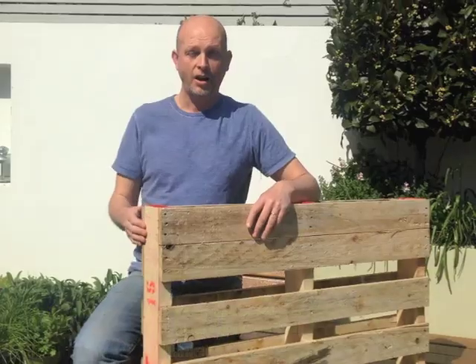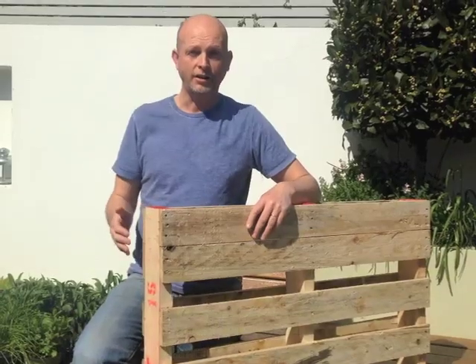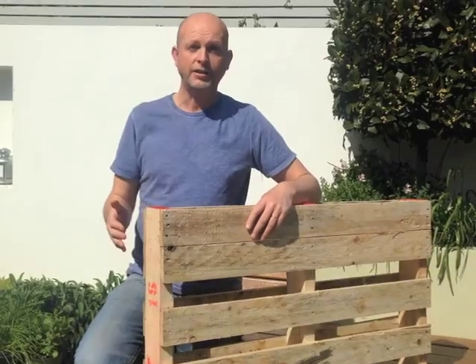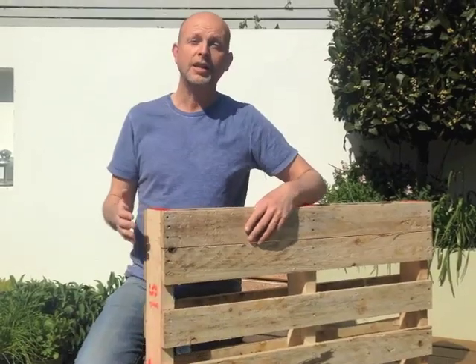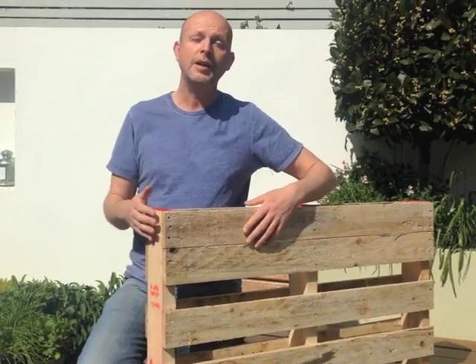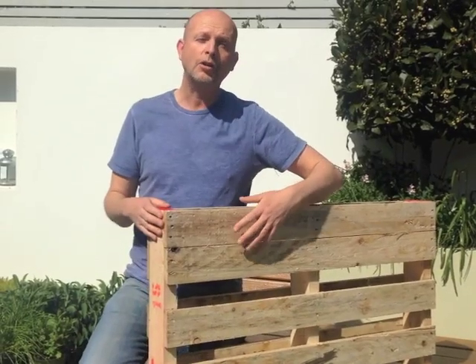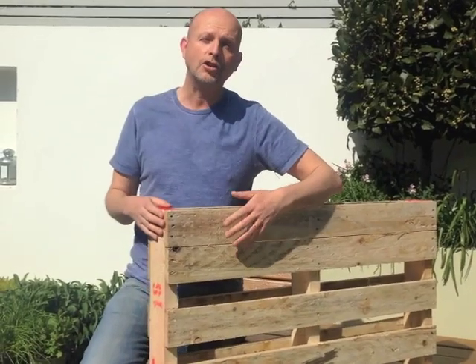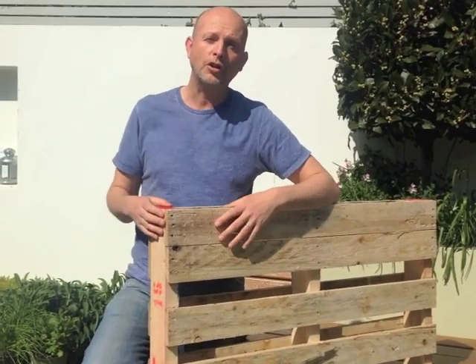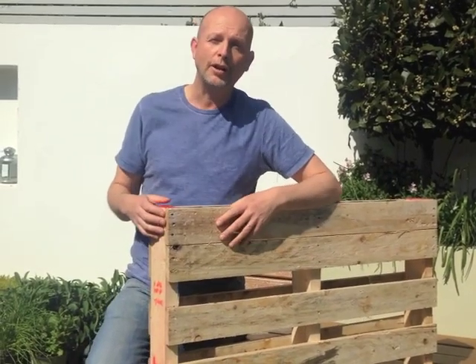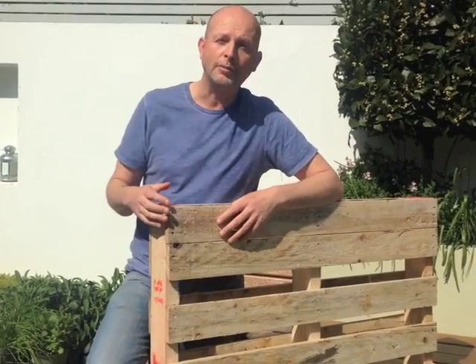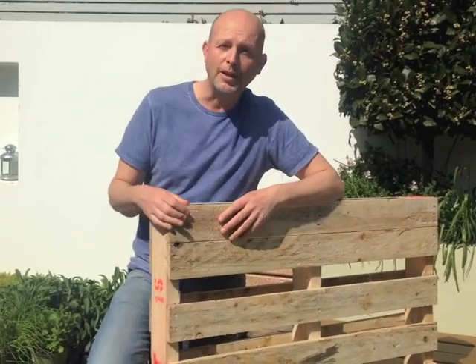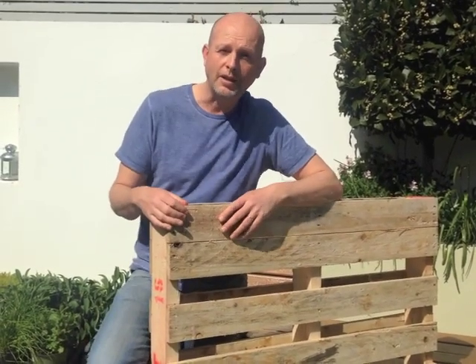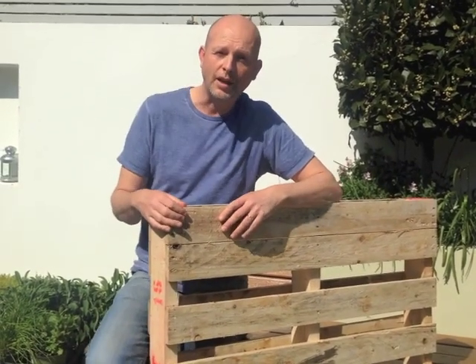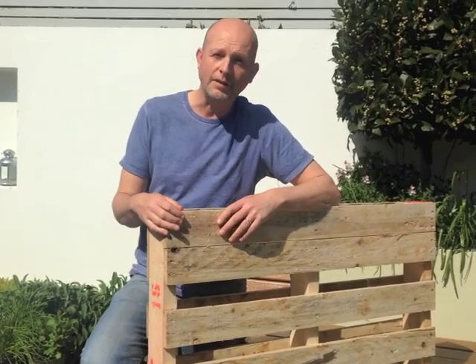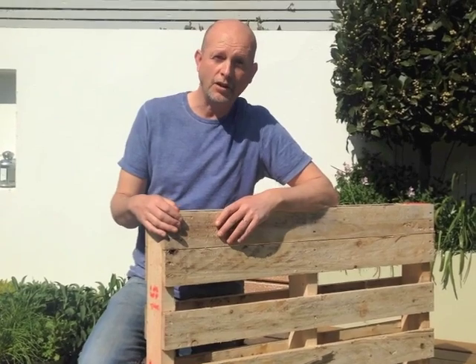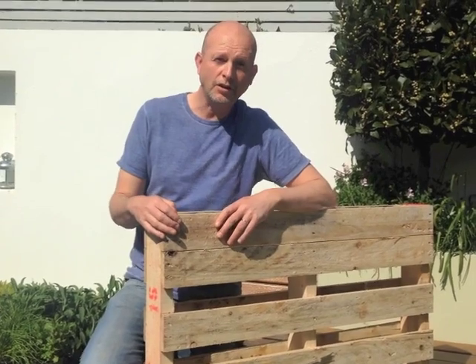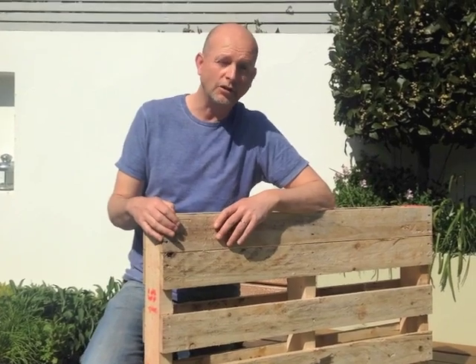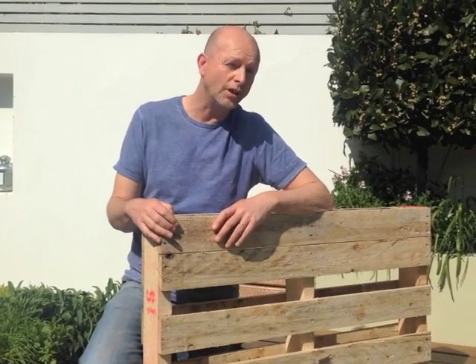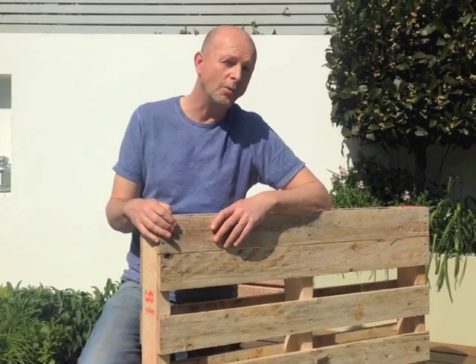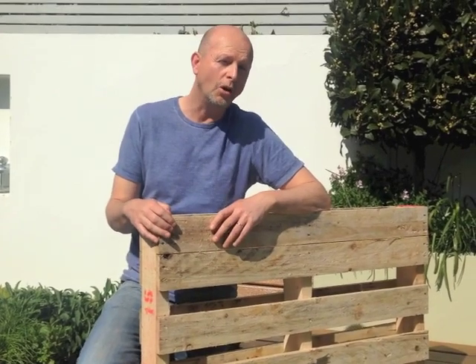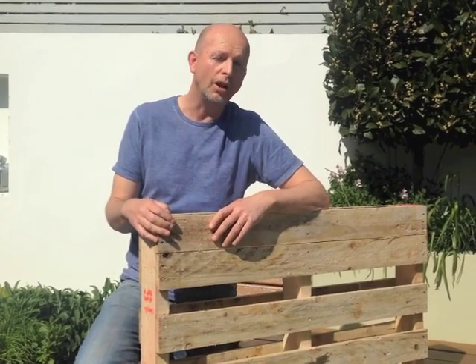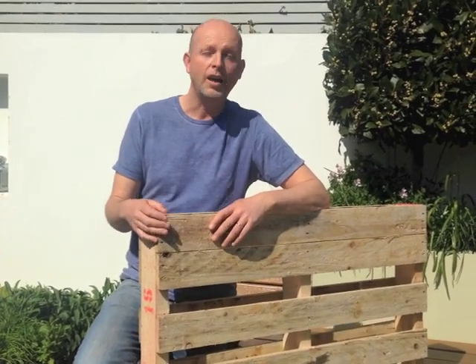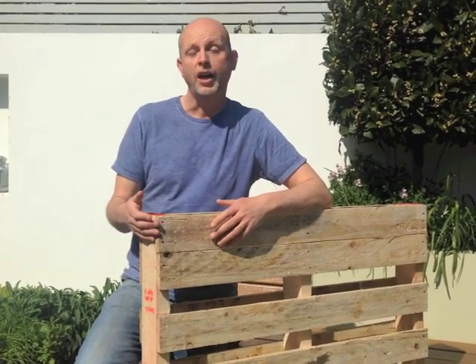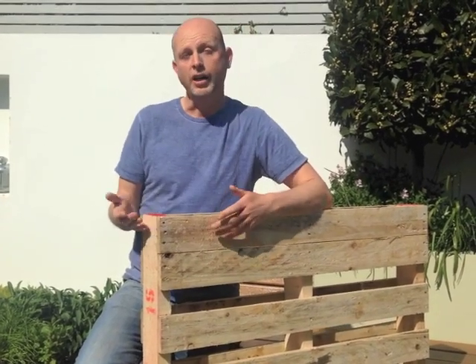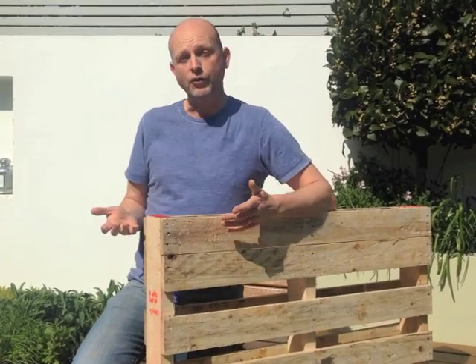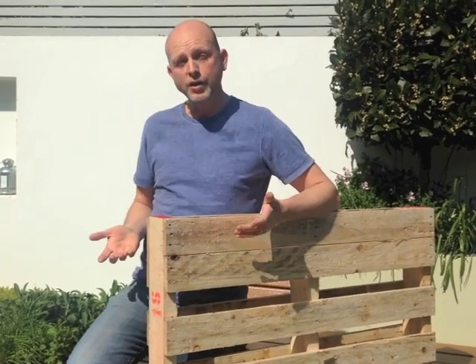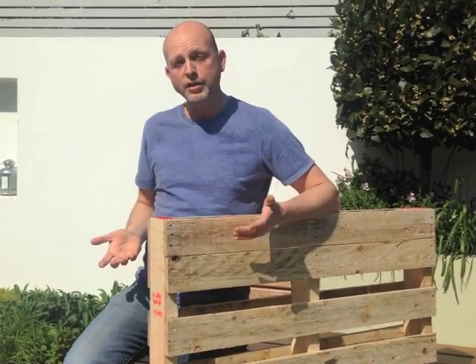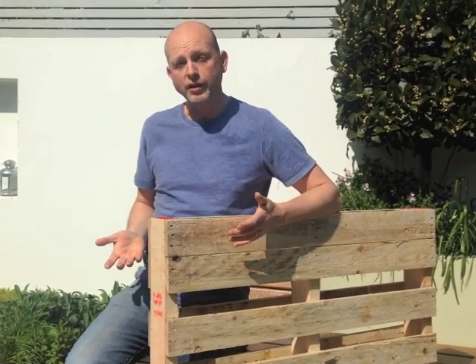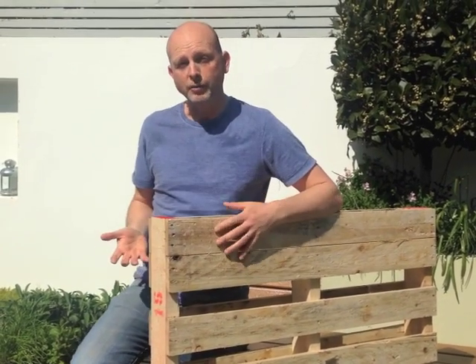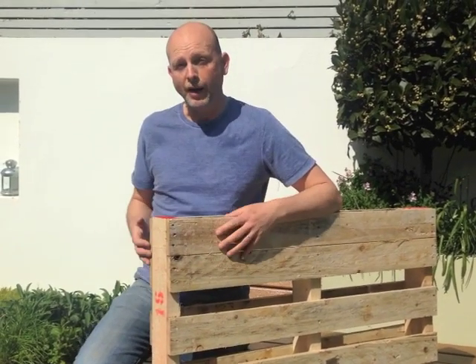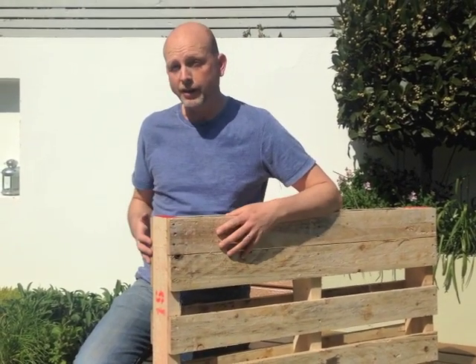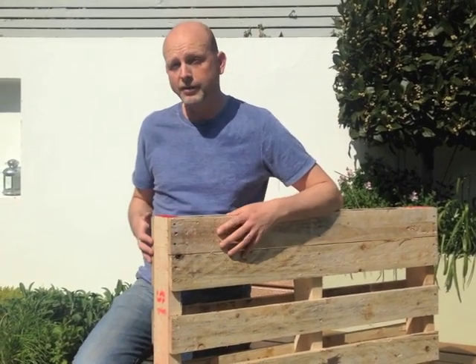Hi, today I'm going to show you how to make a vertical green wall out of a recycled pallet.